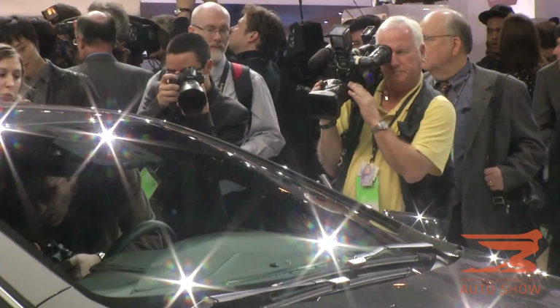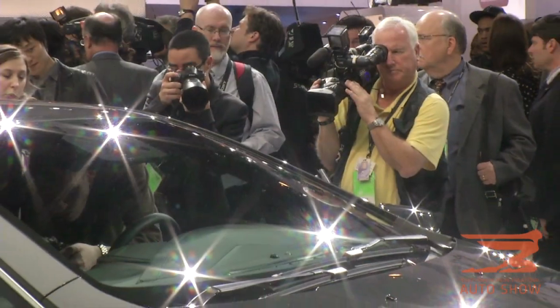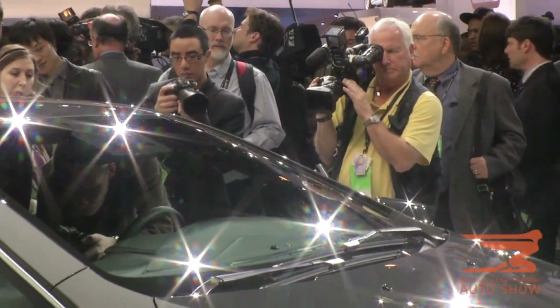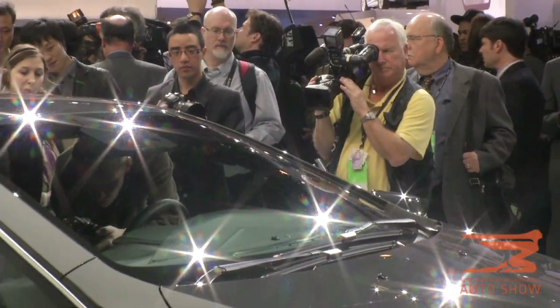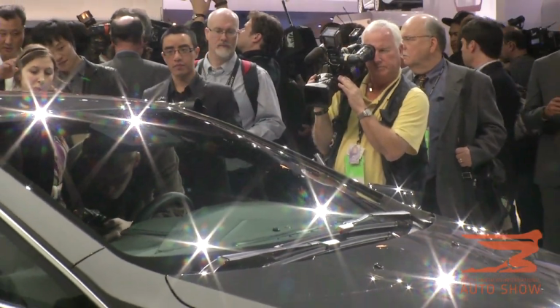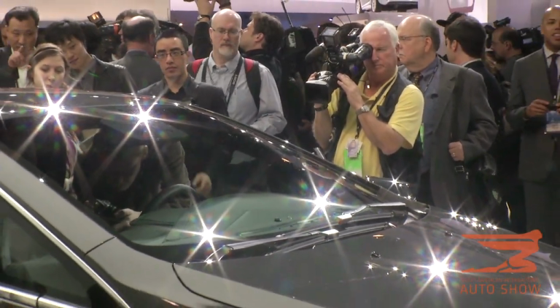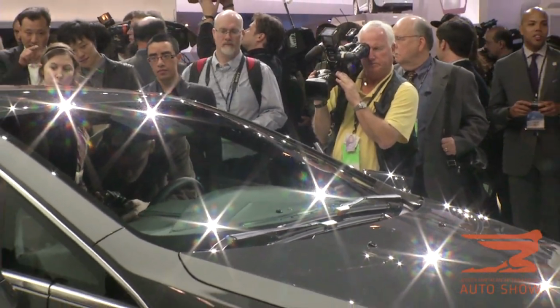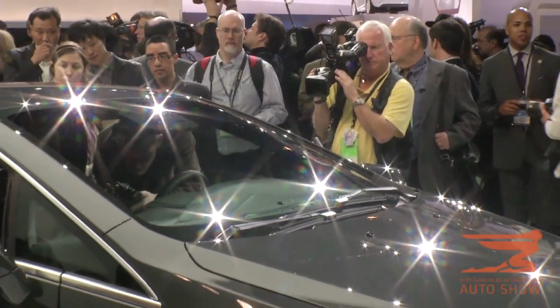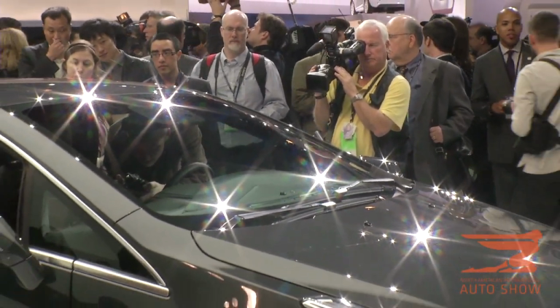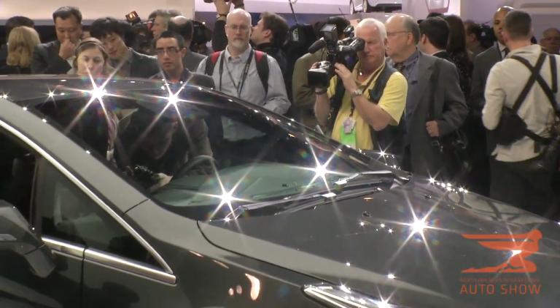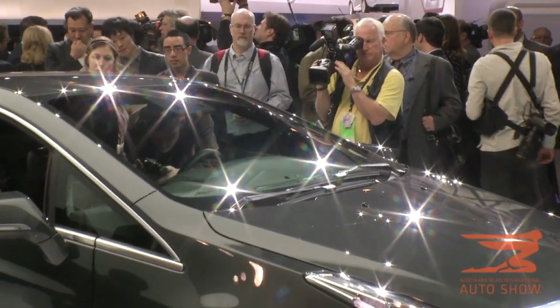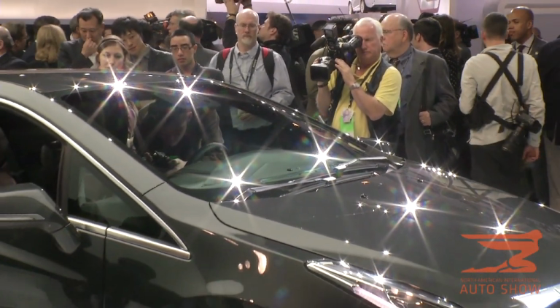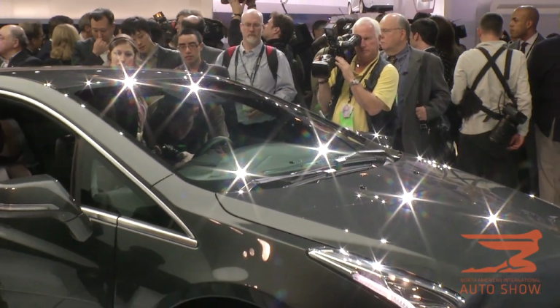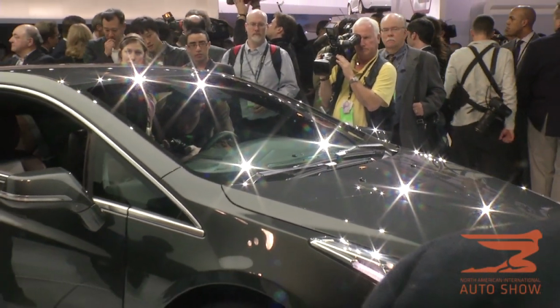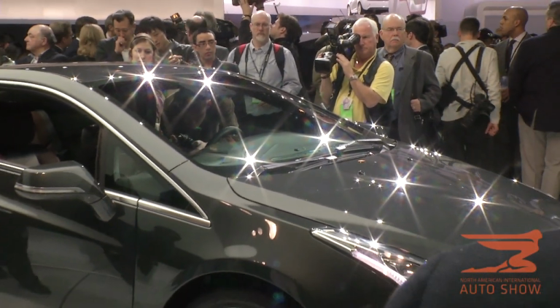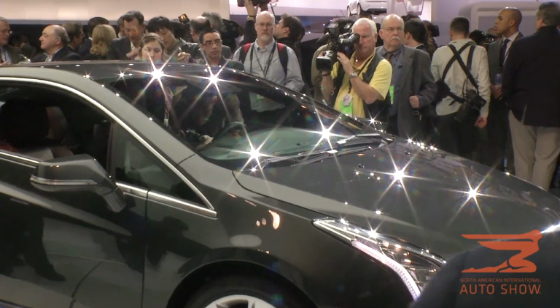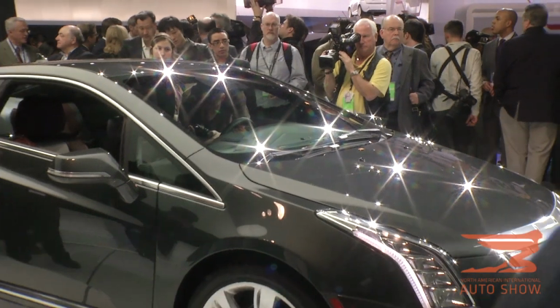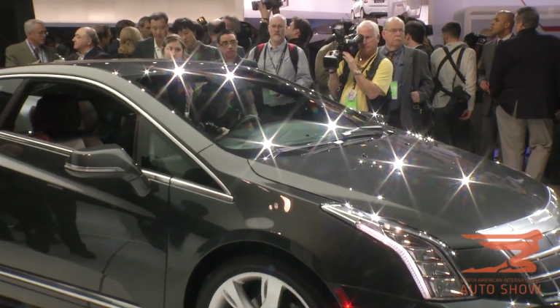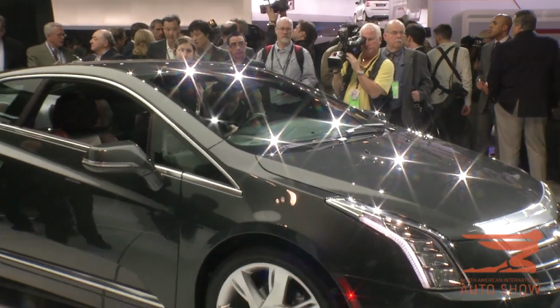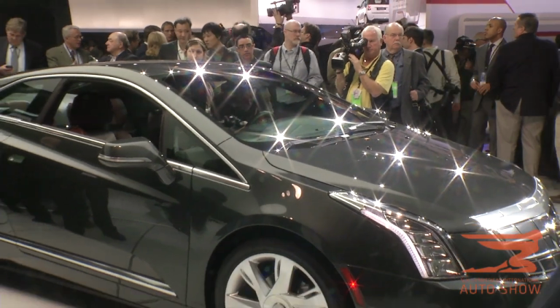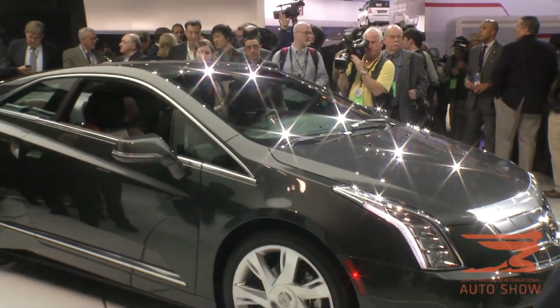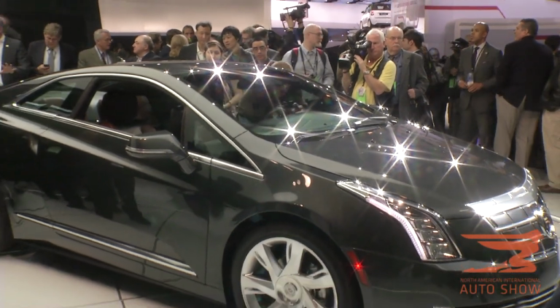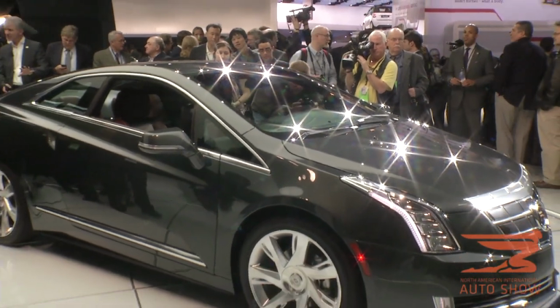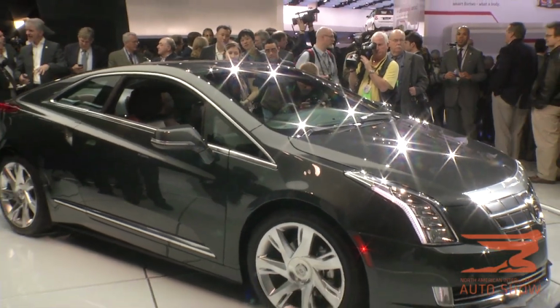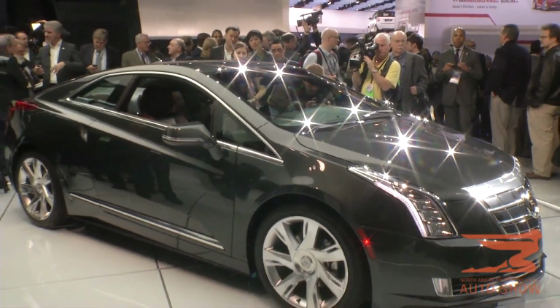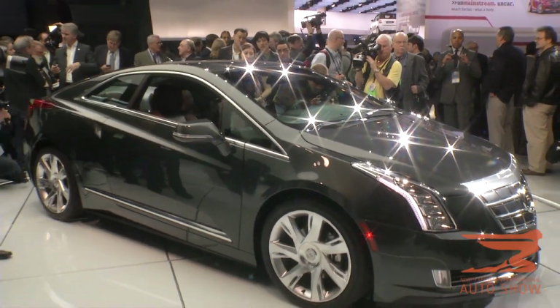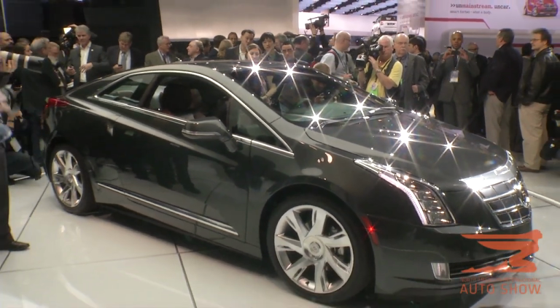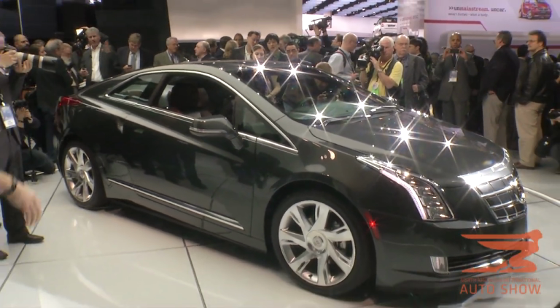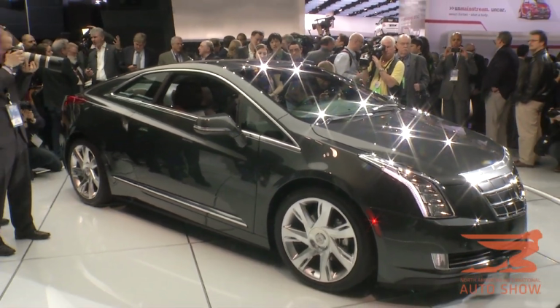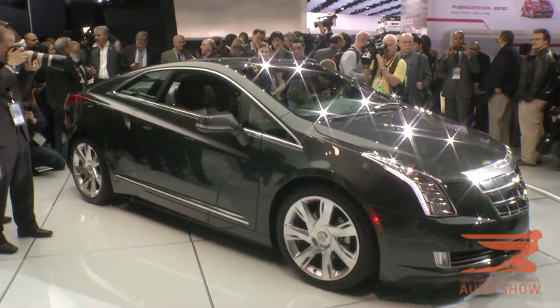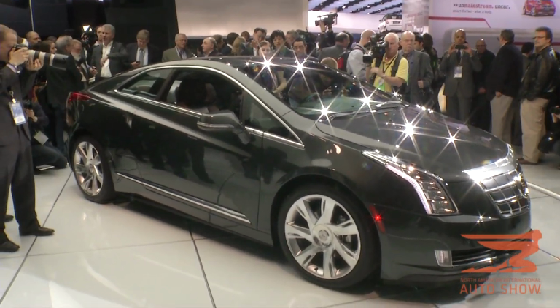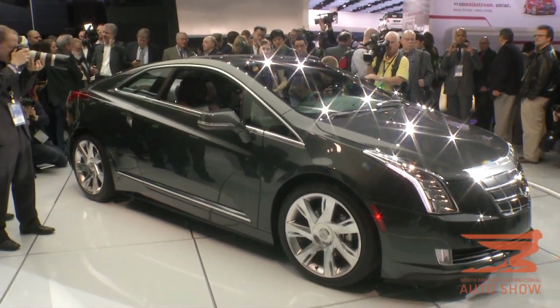So, in its simplest terms, the Cadillac ELR is art and science personified.